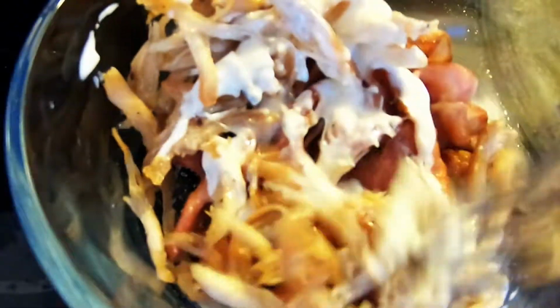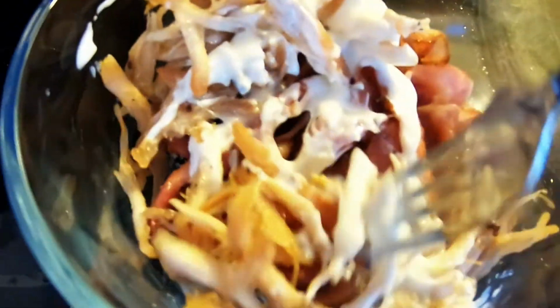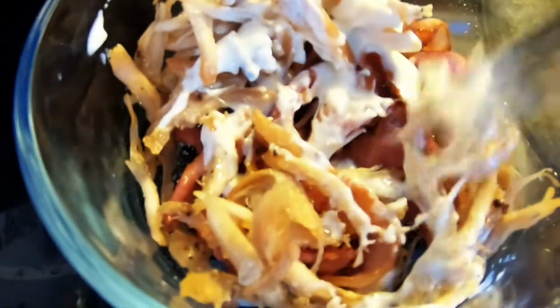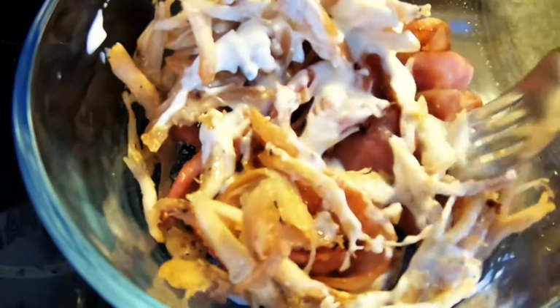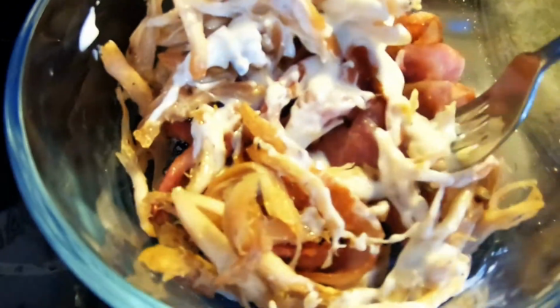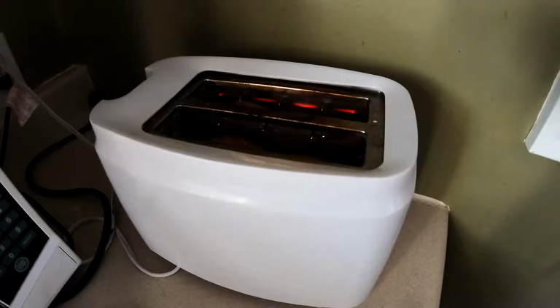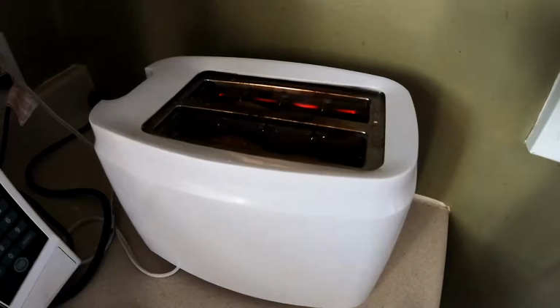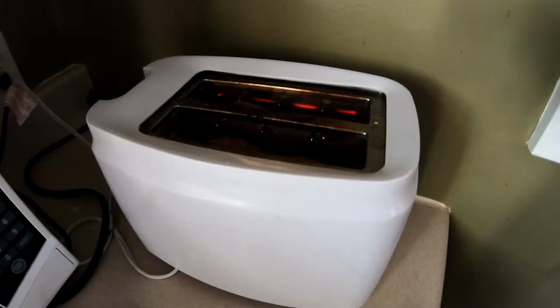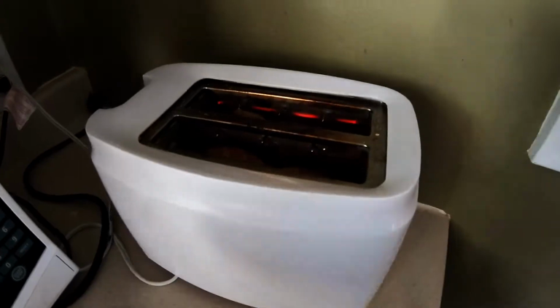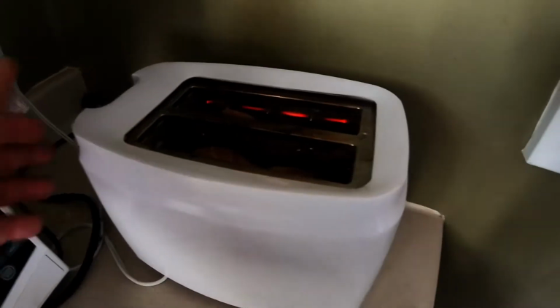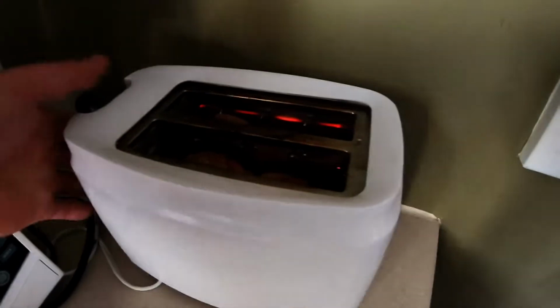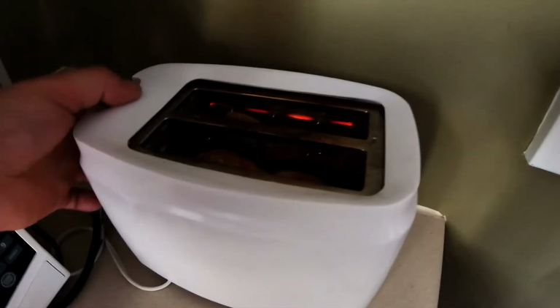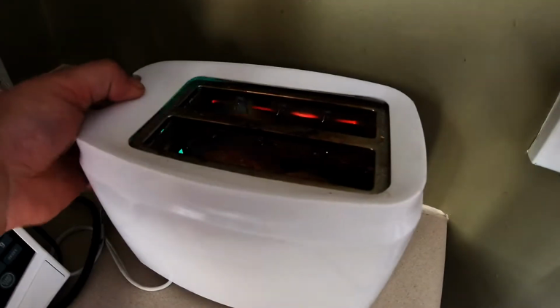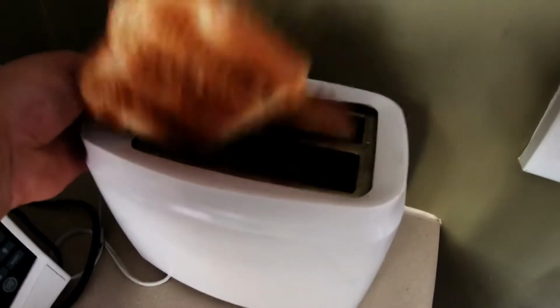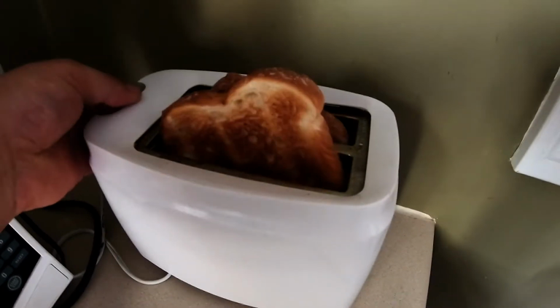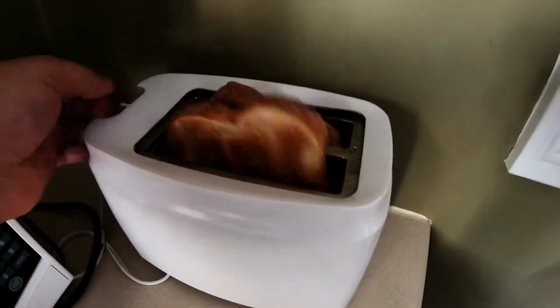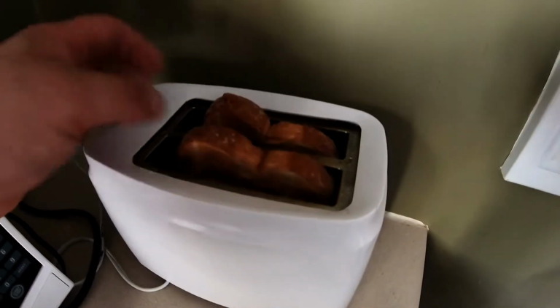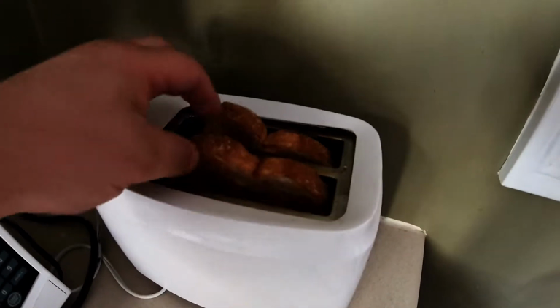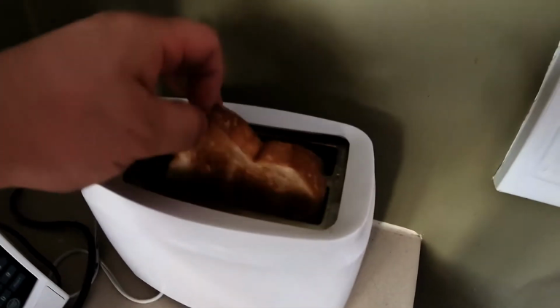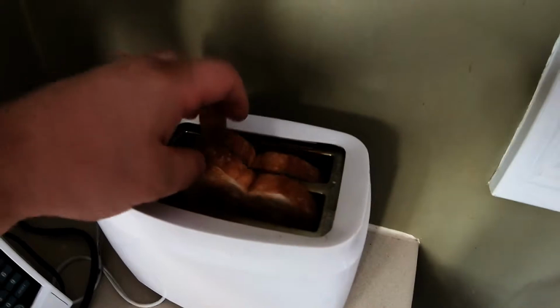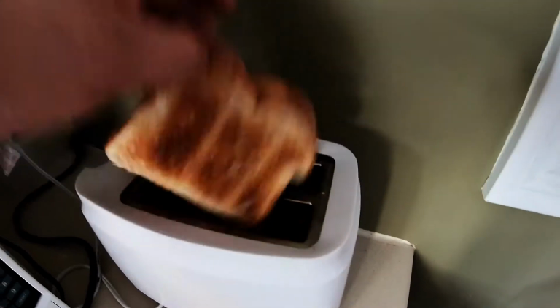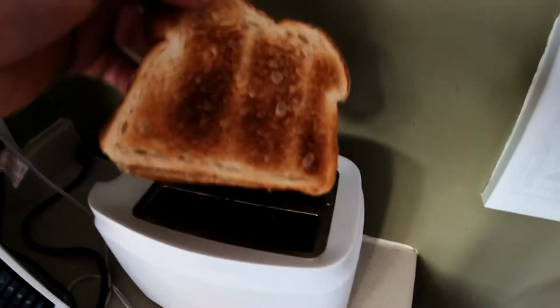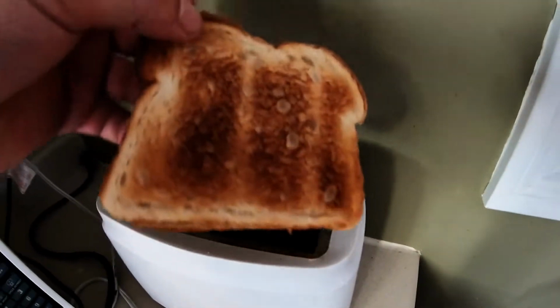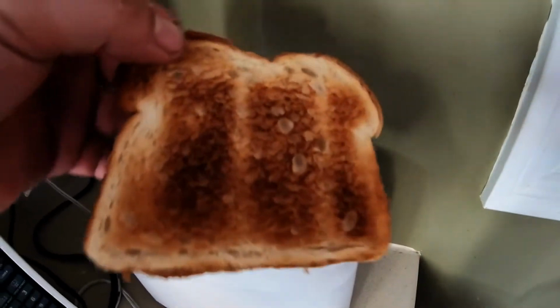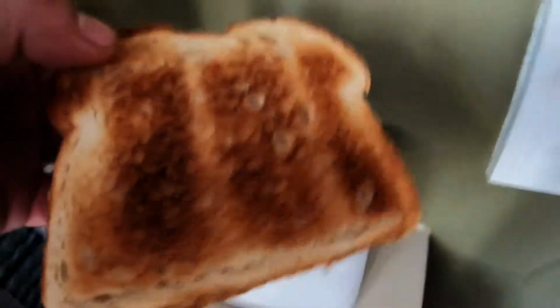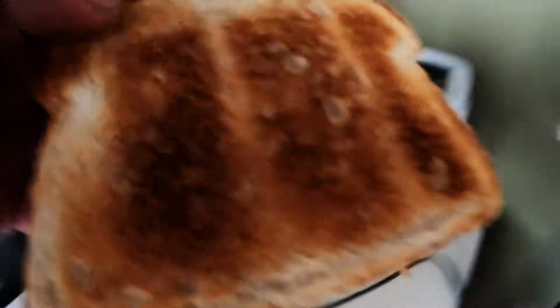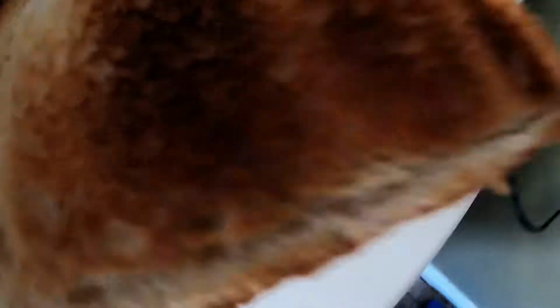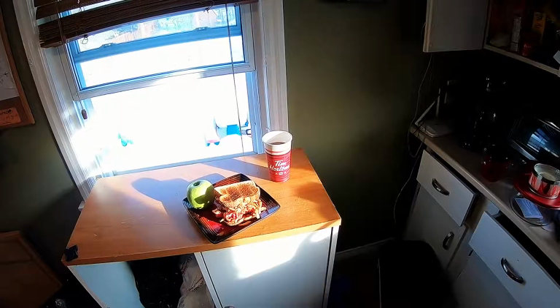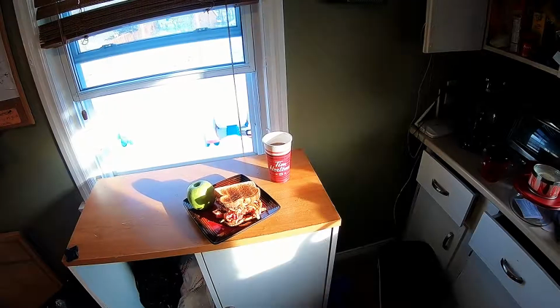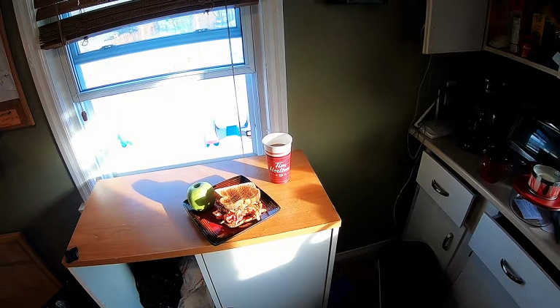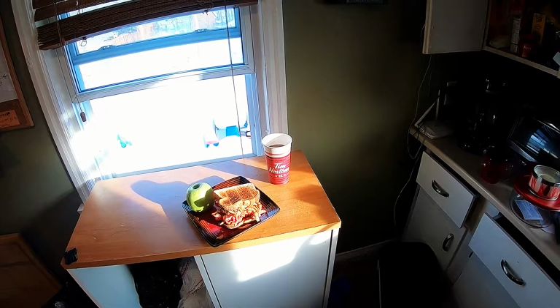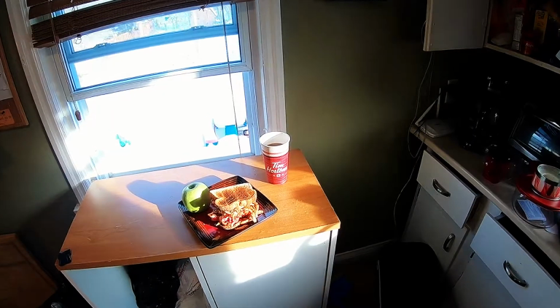Nice and crispy. The toast is ready to be popped — and popped. There we go, here we go, some fresh brown toast.